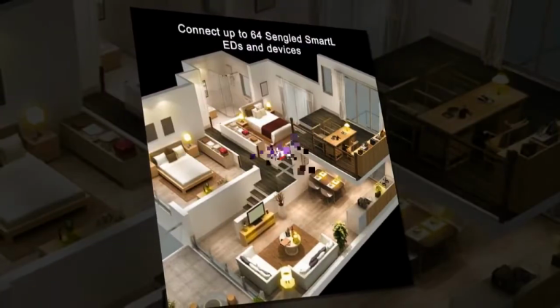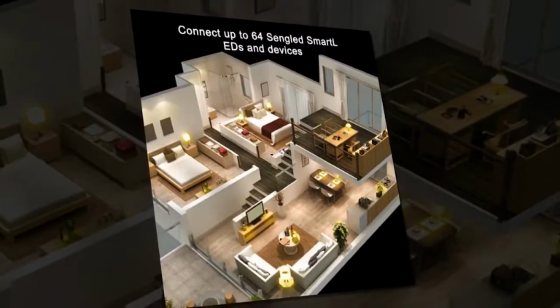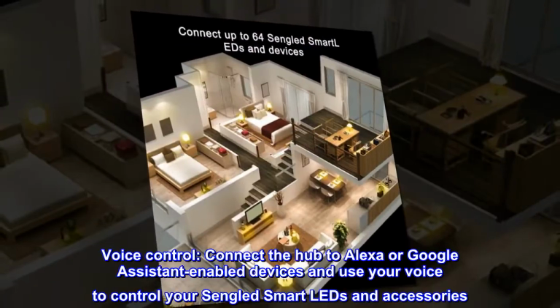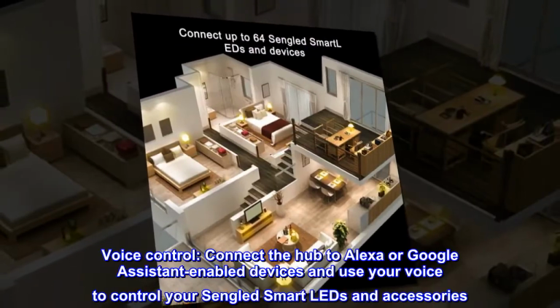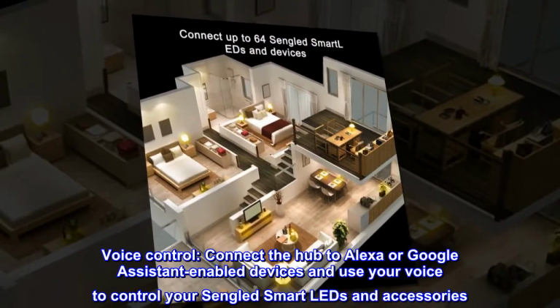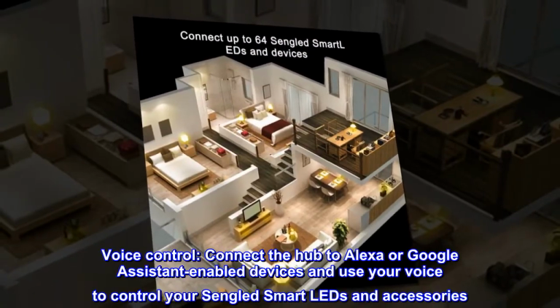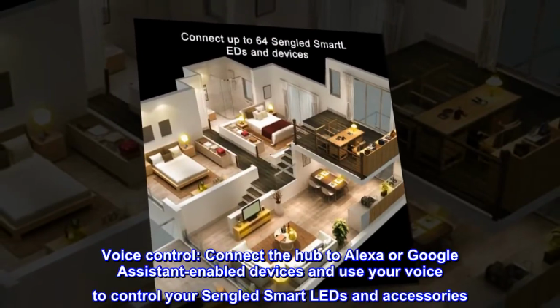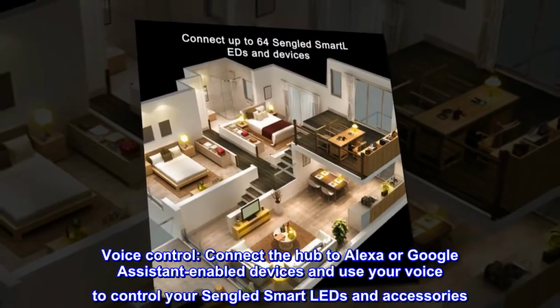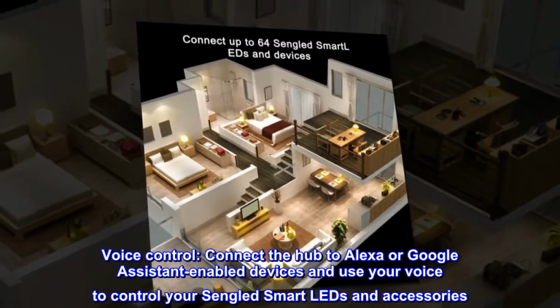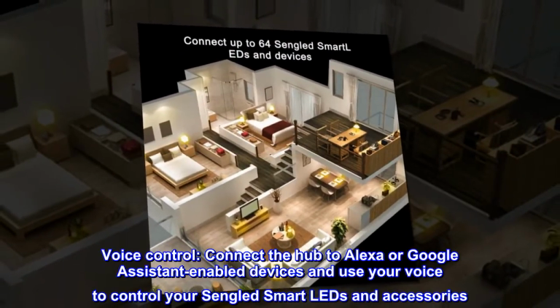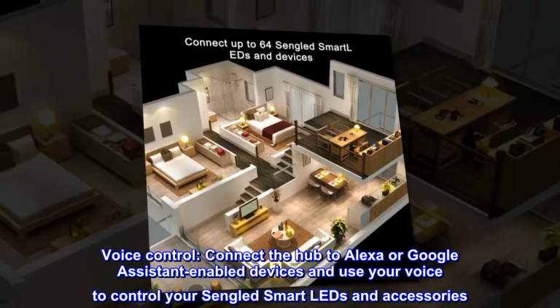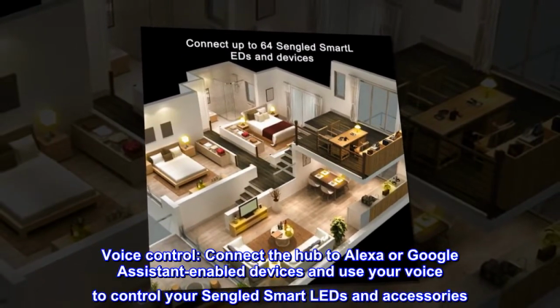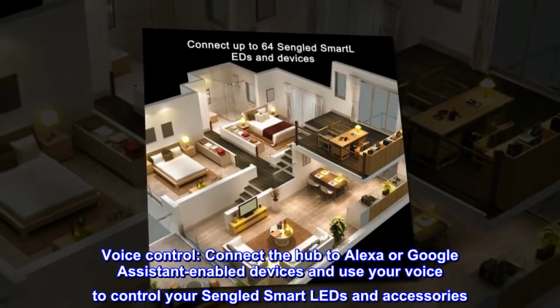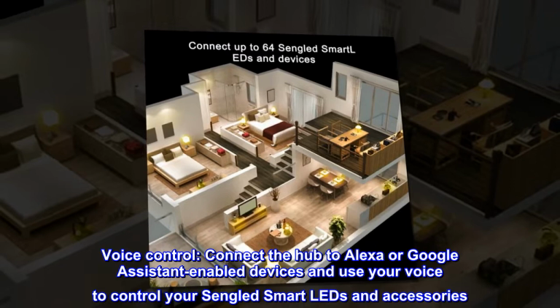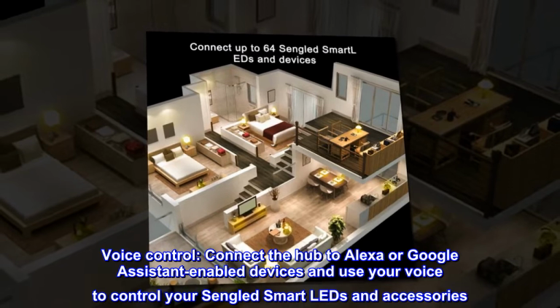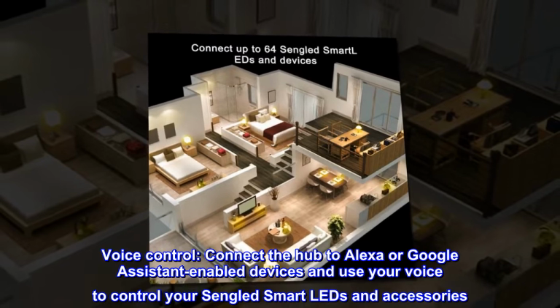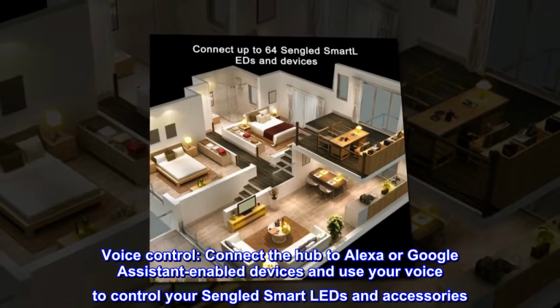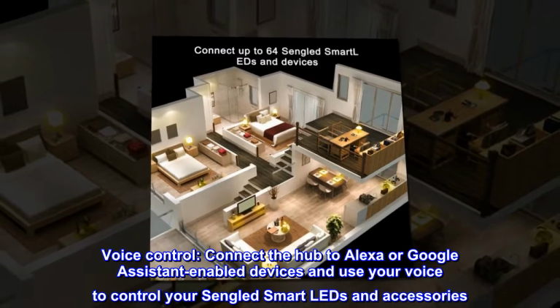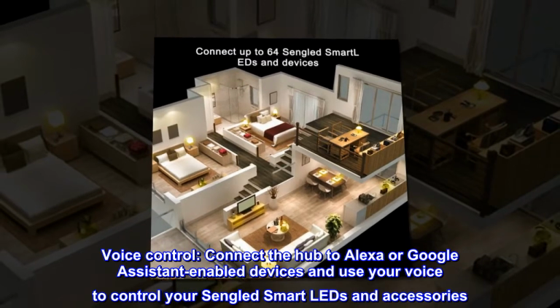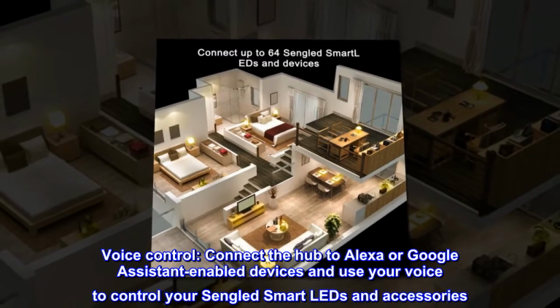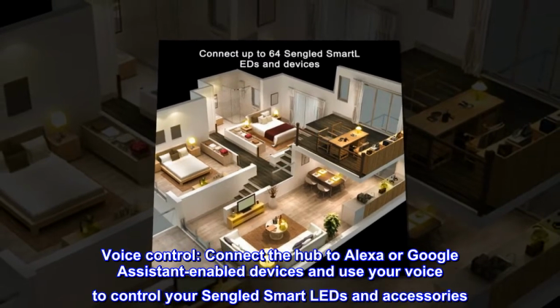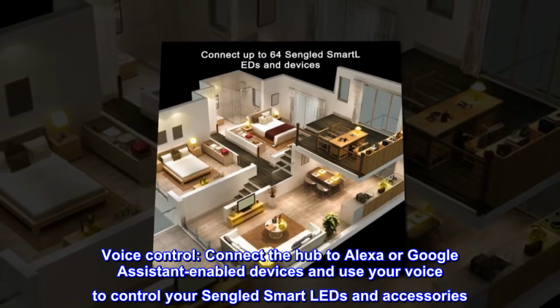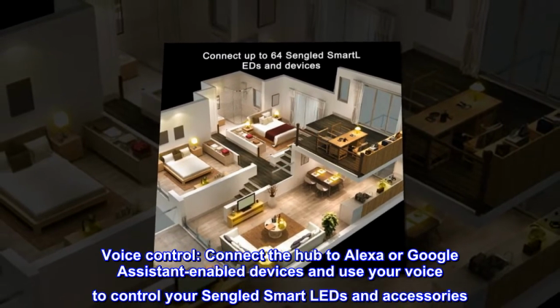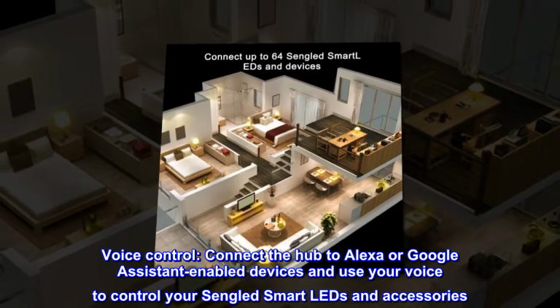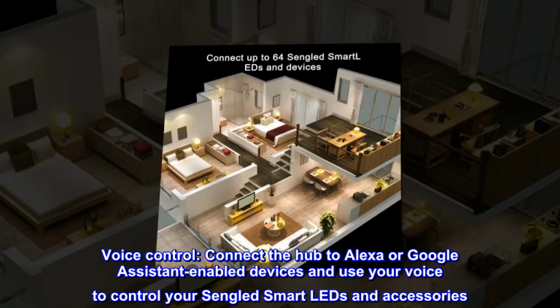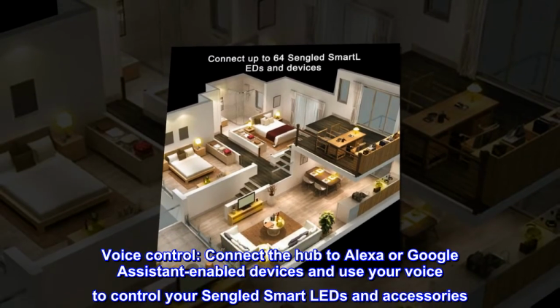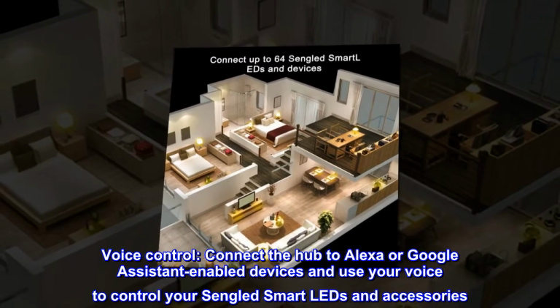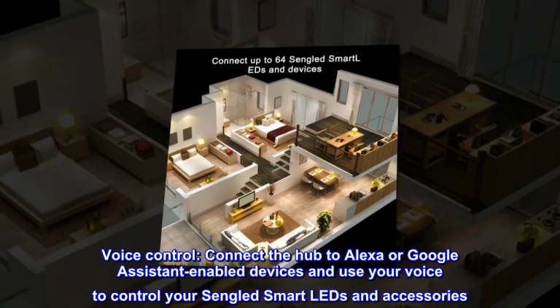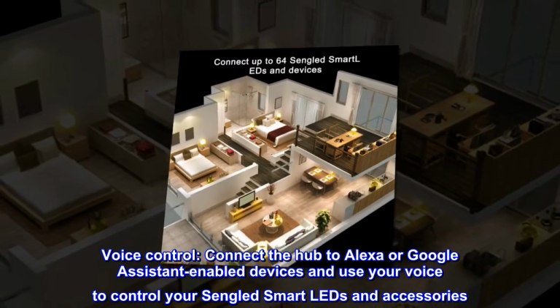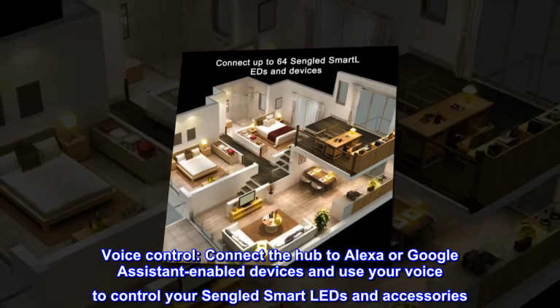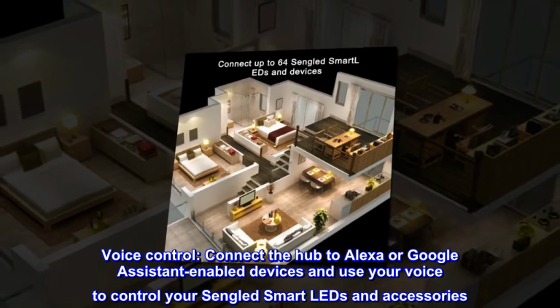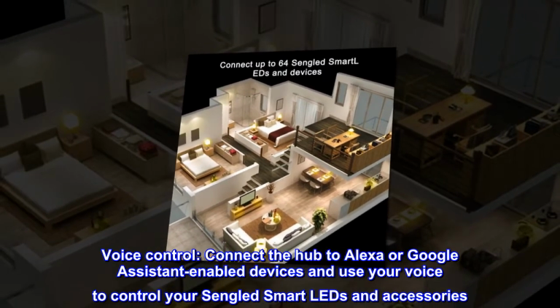Voice control. Connect the hub to Alexa or Google Assistant enabled devices and use your voice to control your Singlid smart lights and accessories.